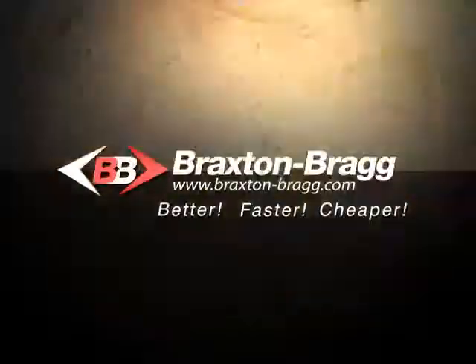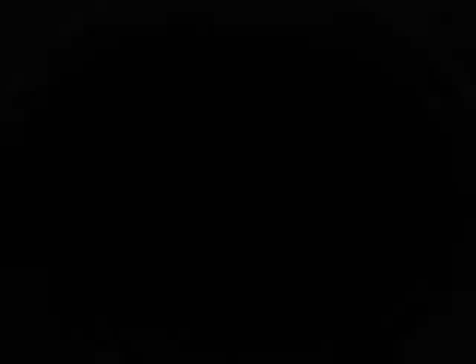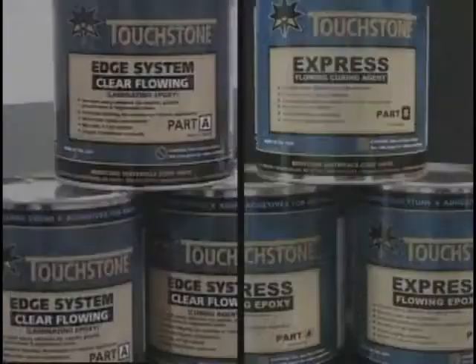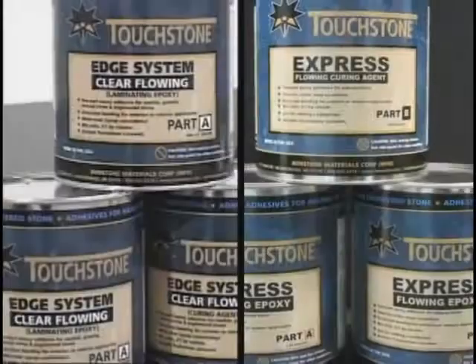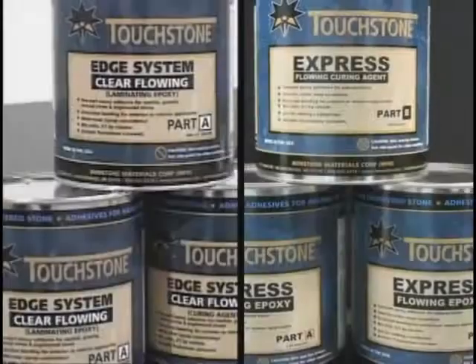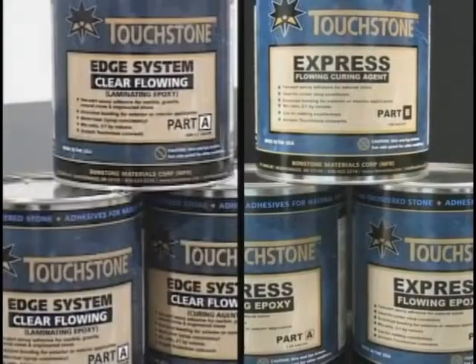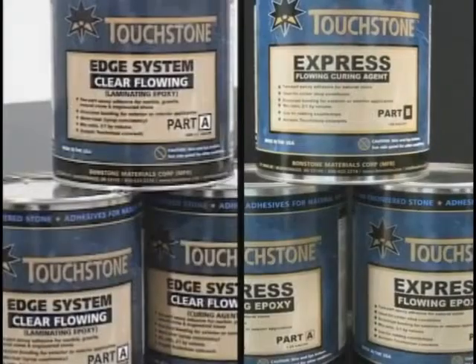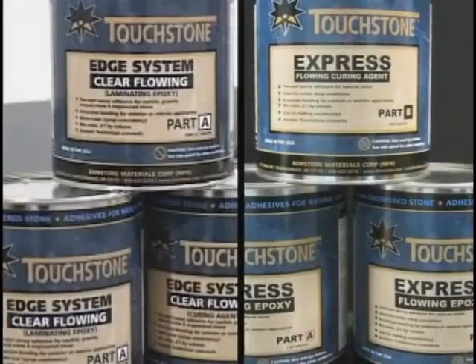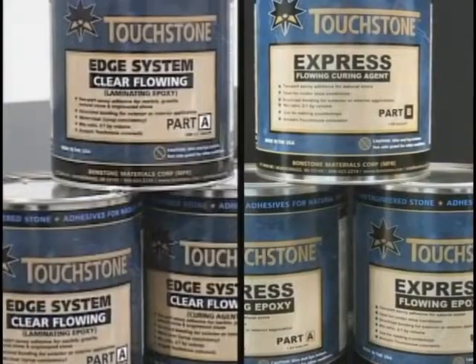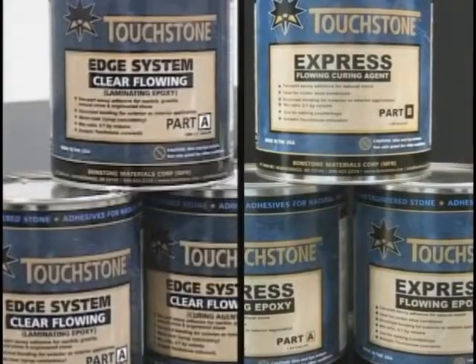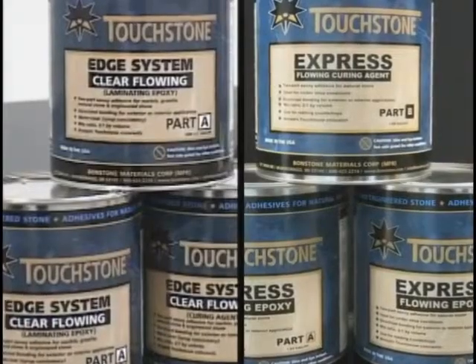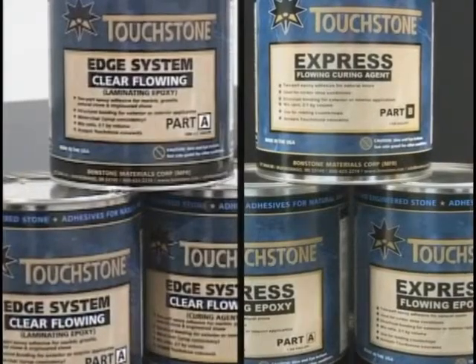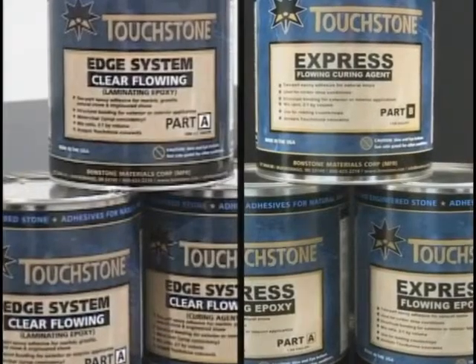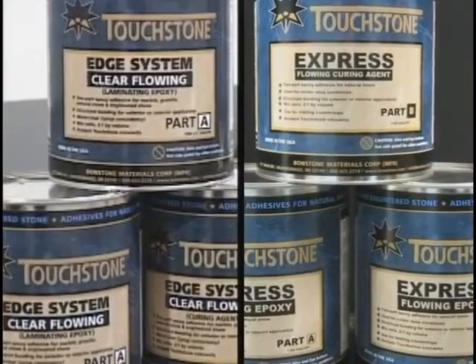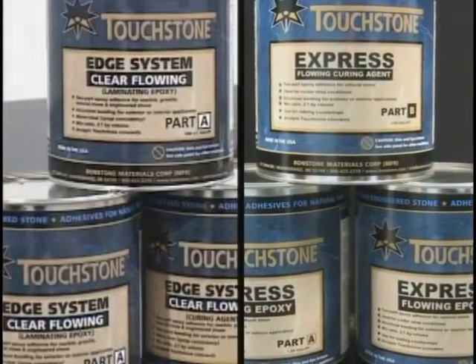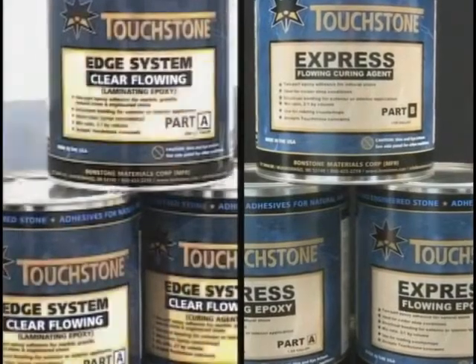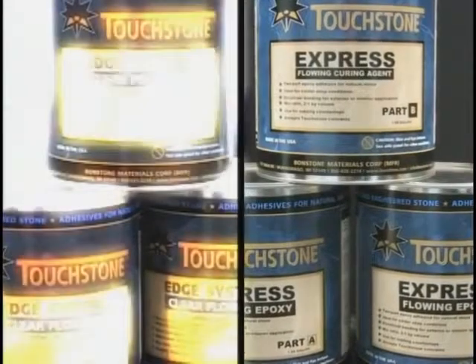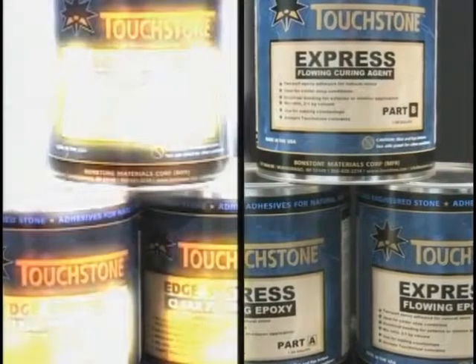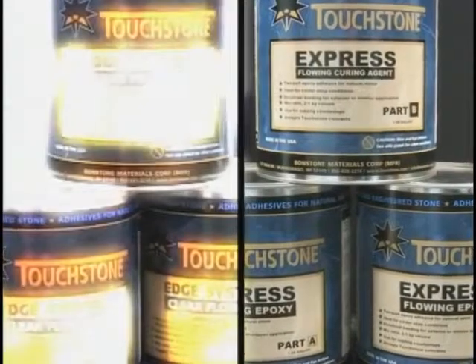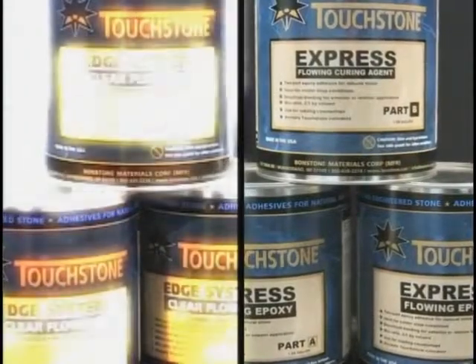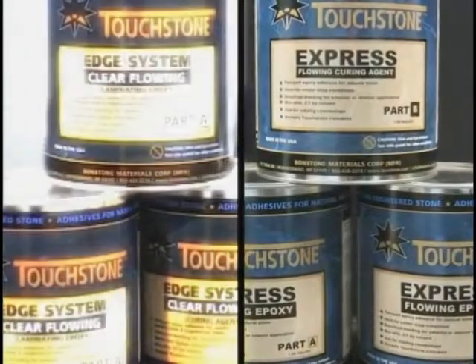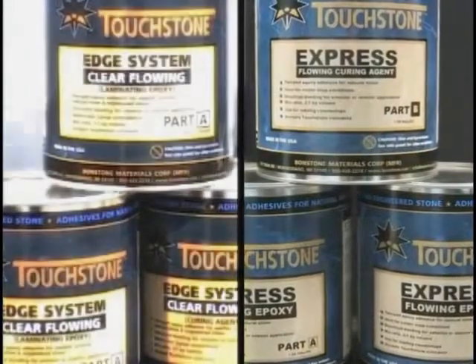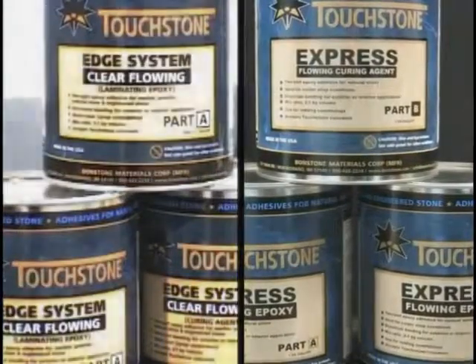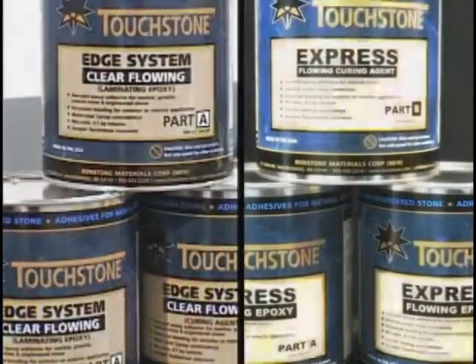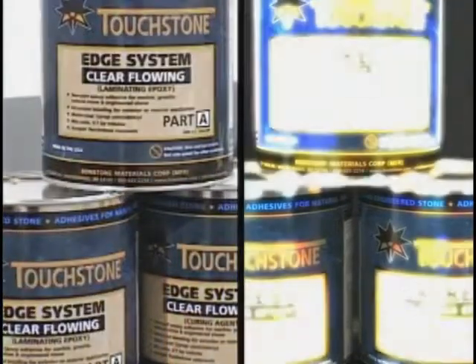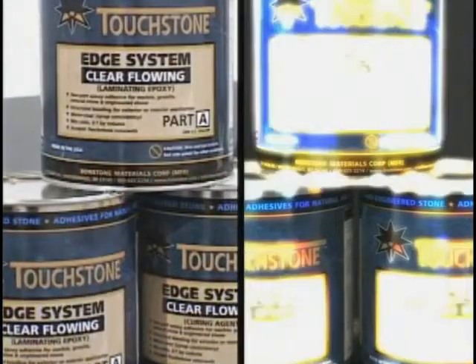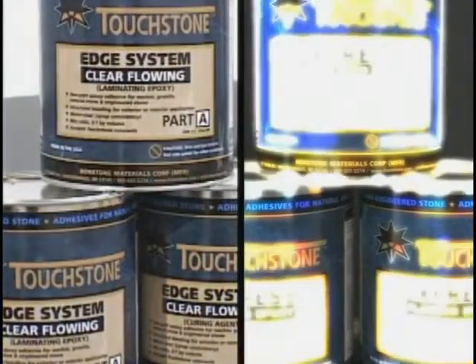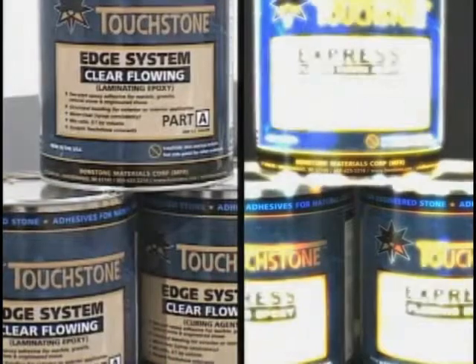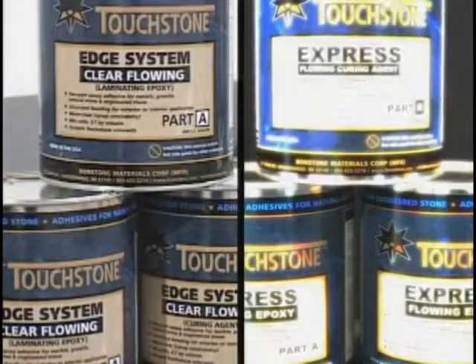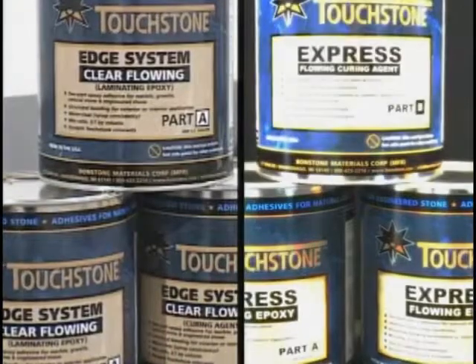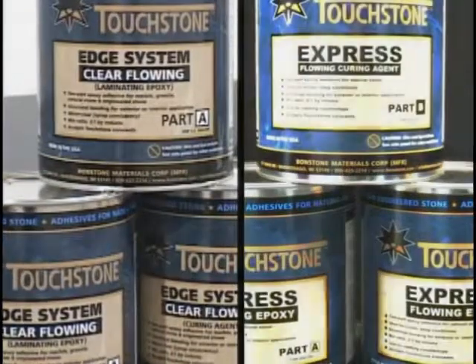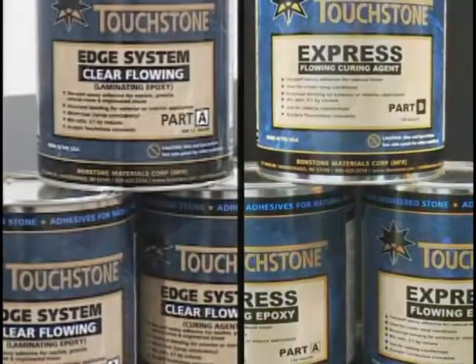There are two flowing epoxies under Touchstone: the Touchstone Edge System and the Express Flowing Epoxy.